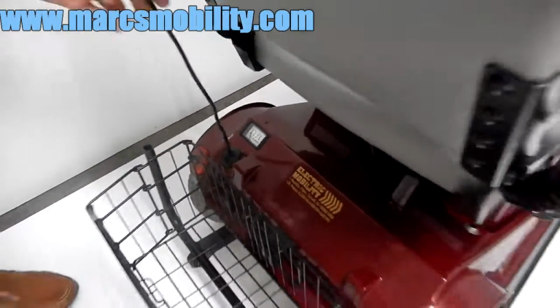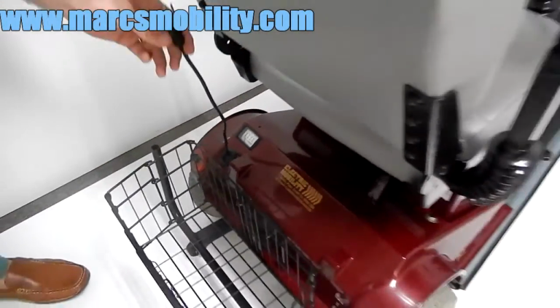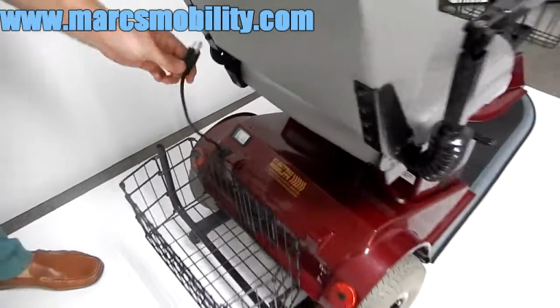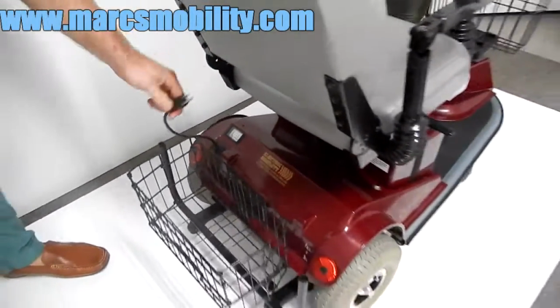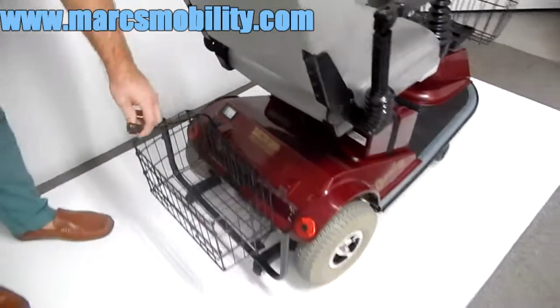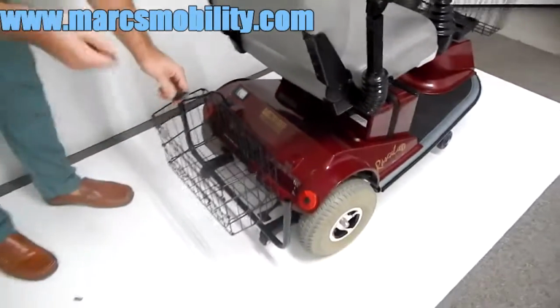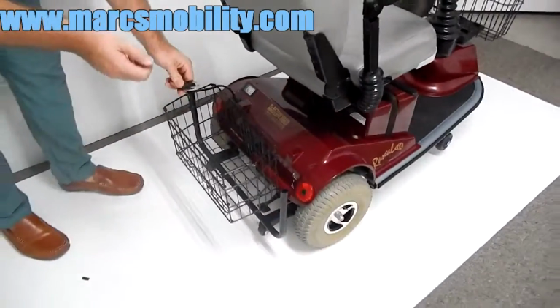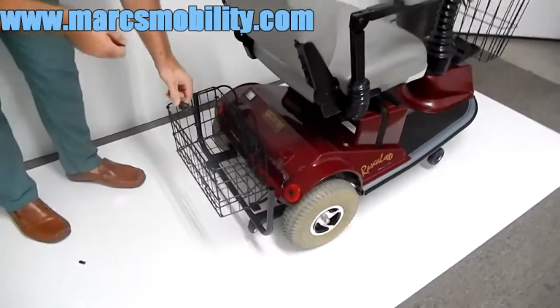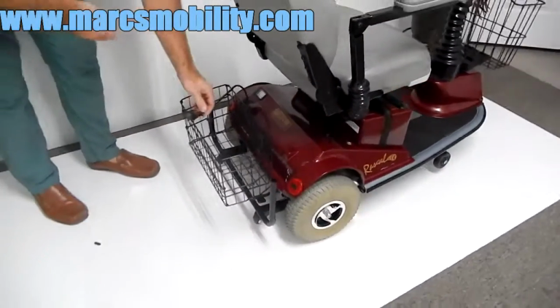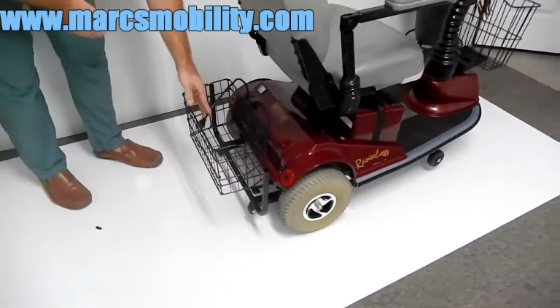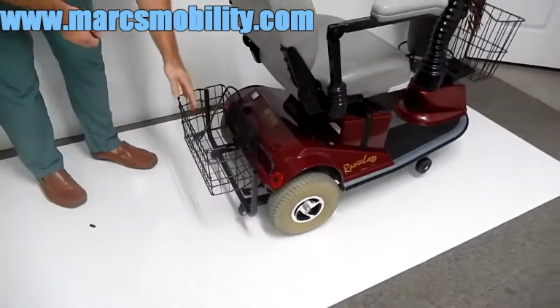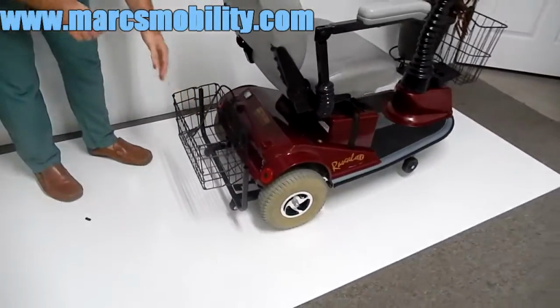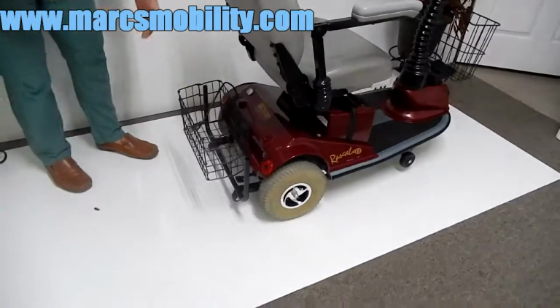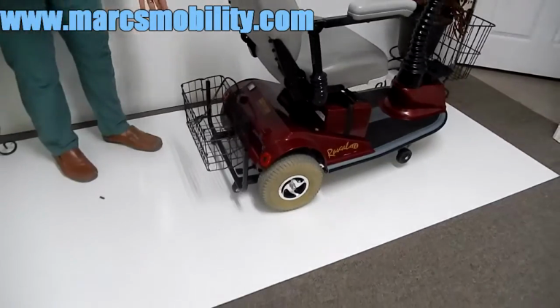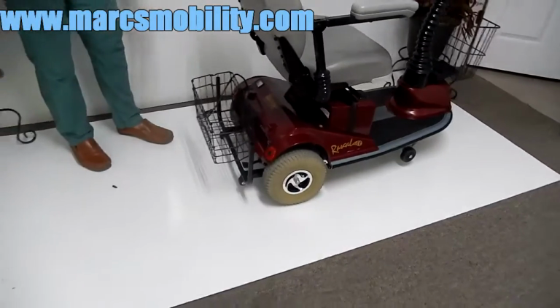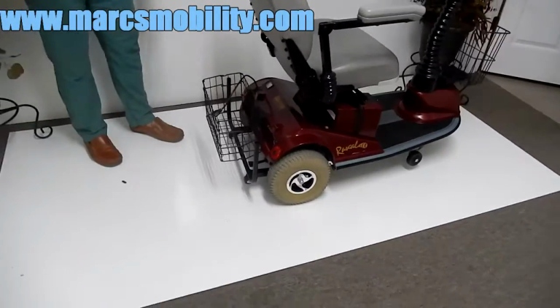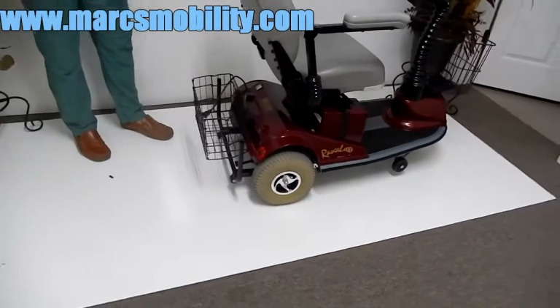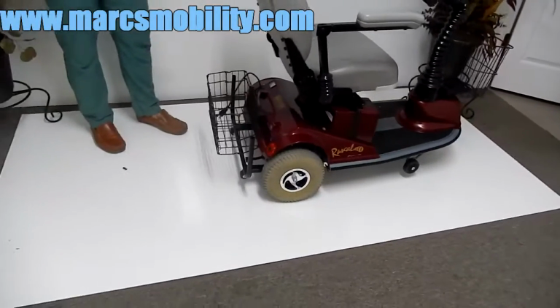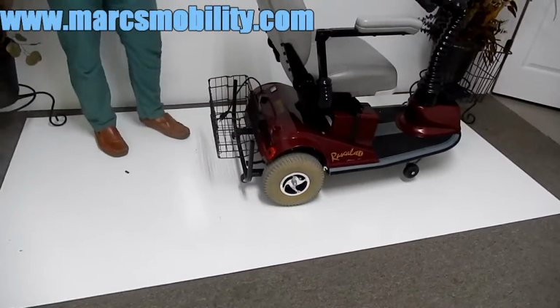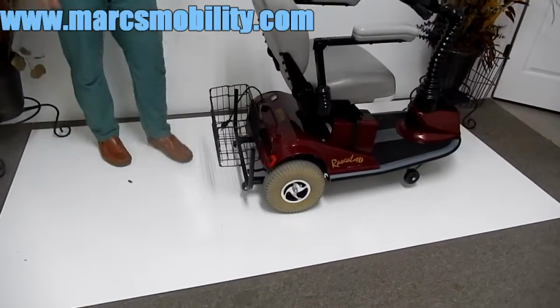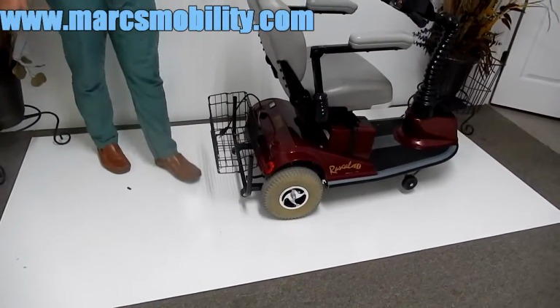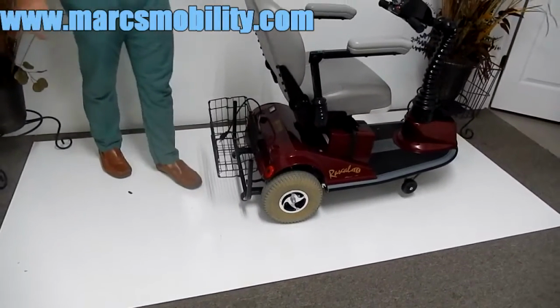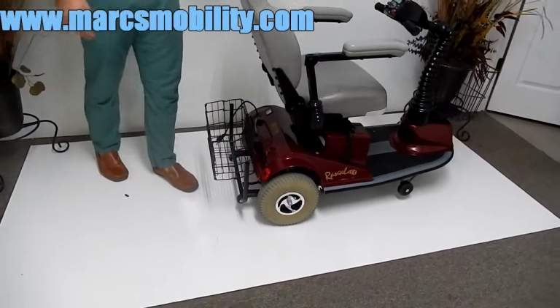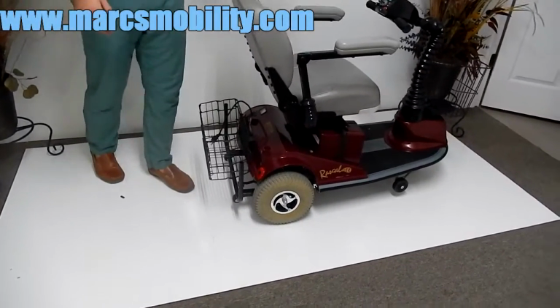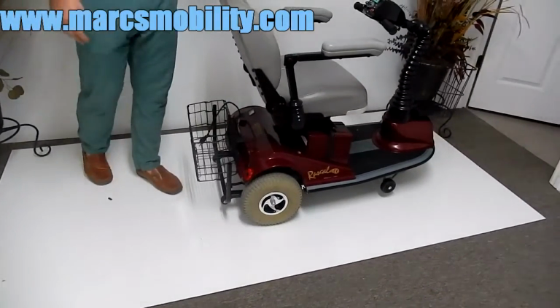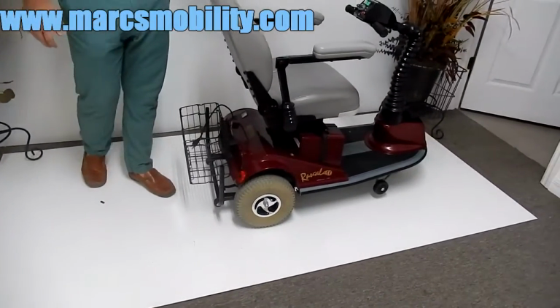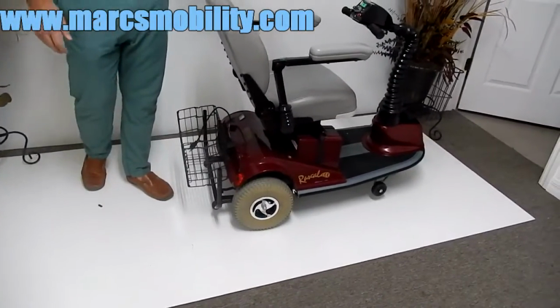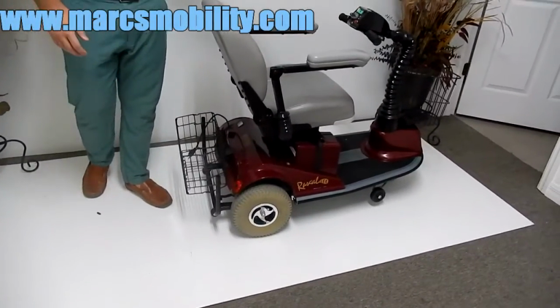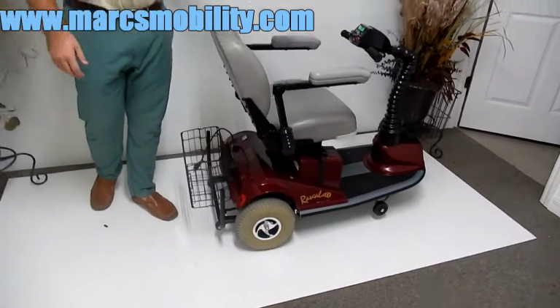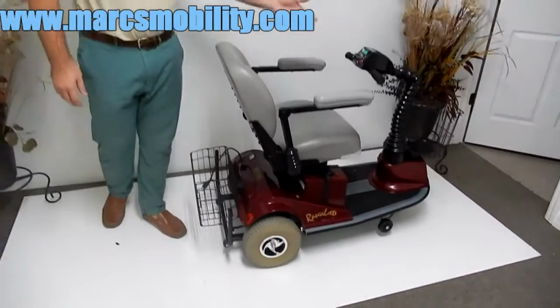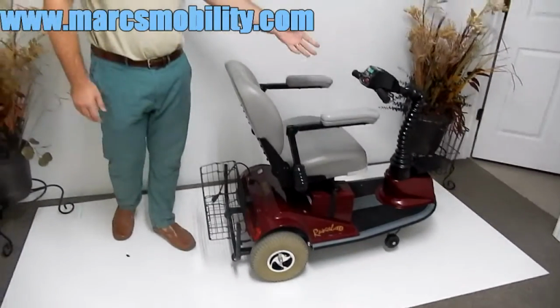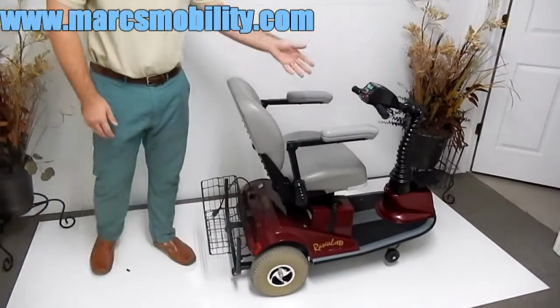There's nothing else you have to do — just unplug from the wall and turn your key on. We always recommend that you turn the unit off when charging.